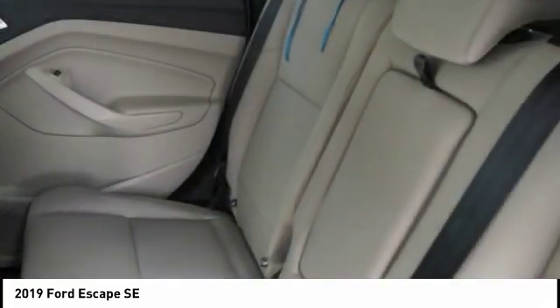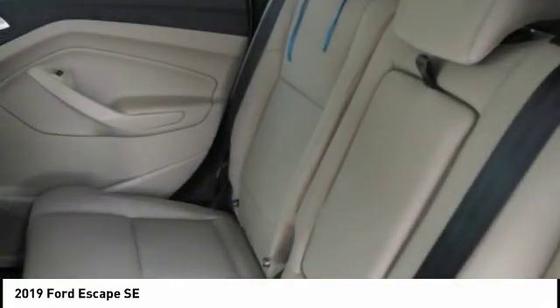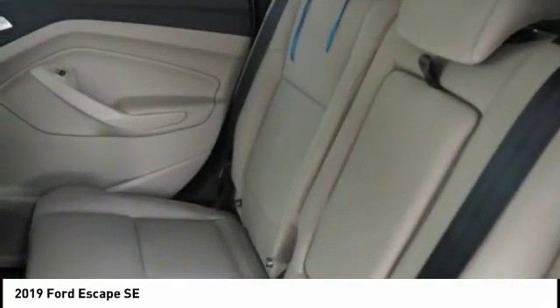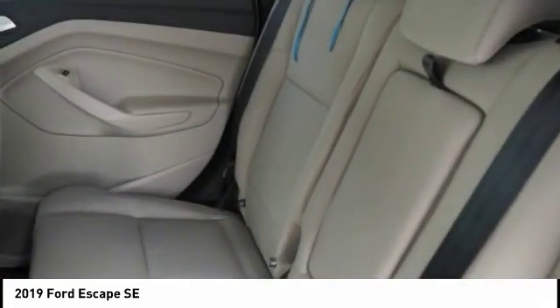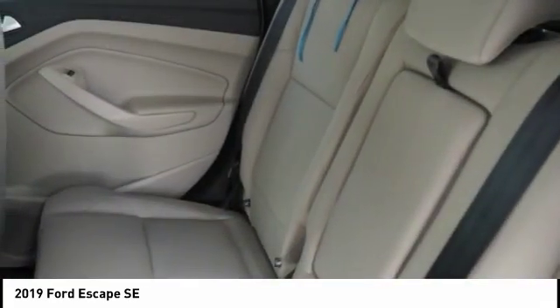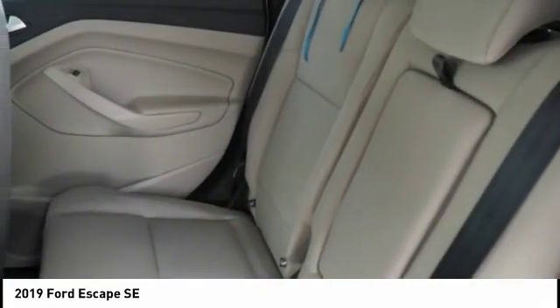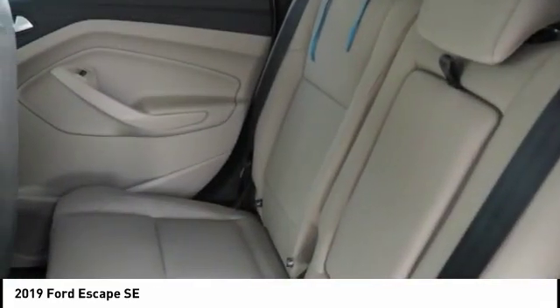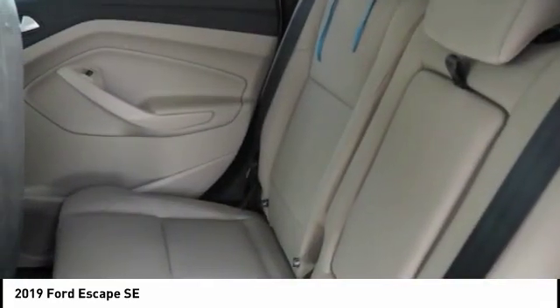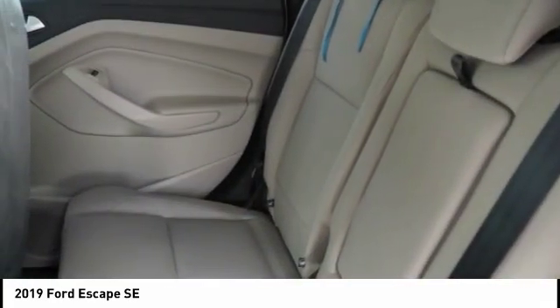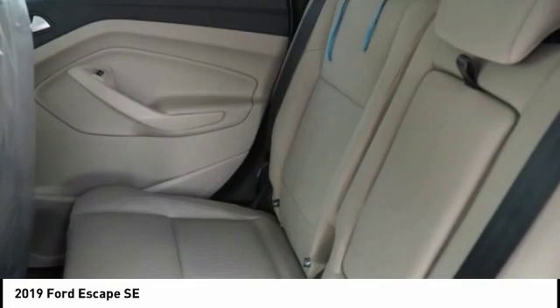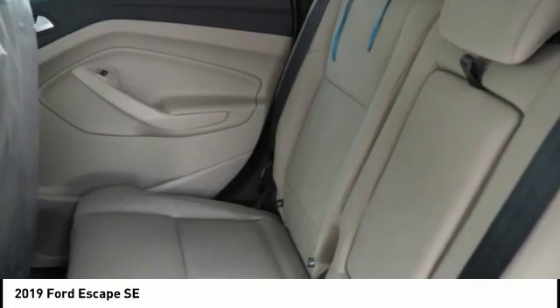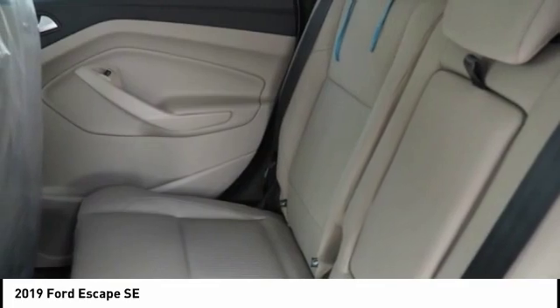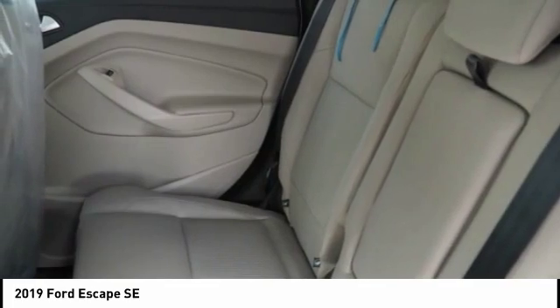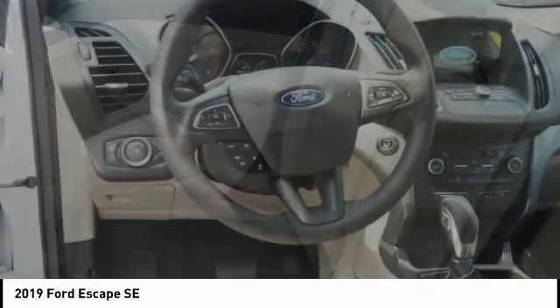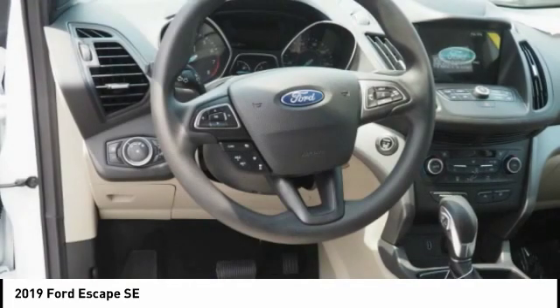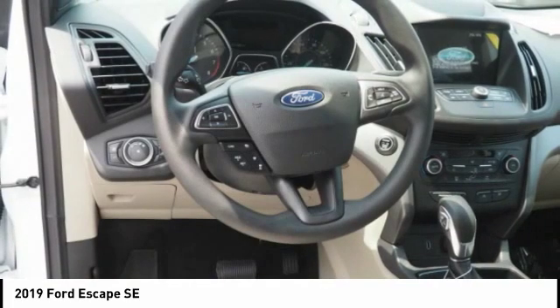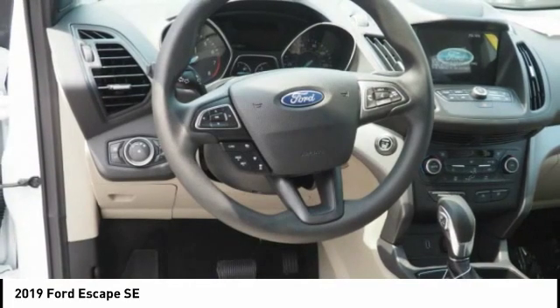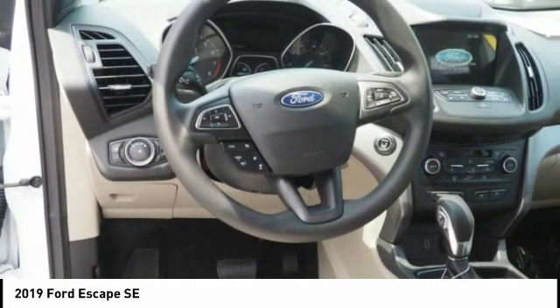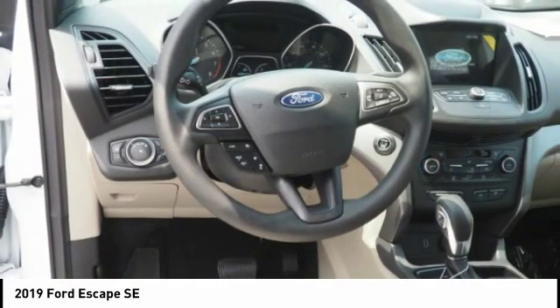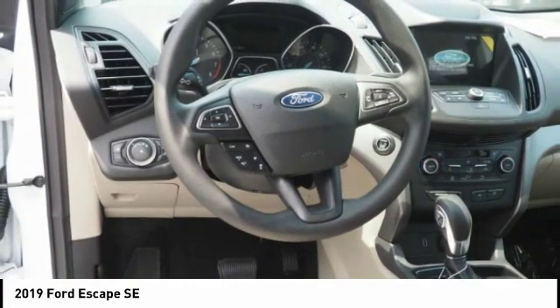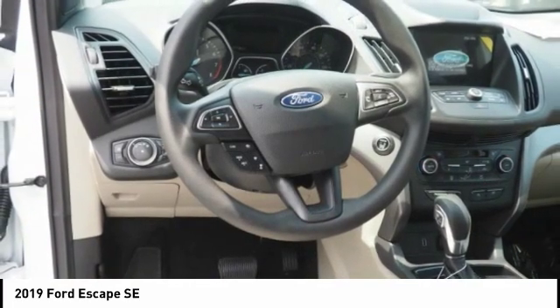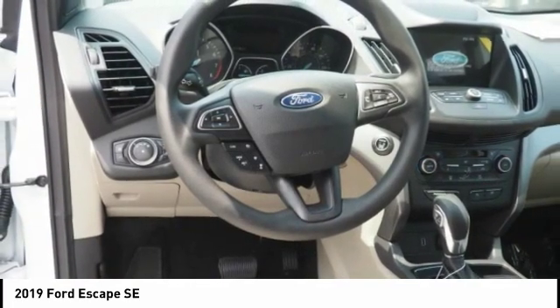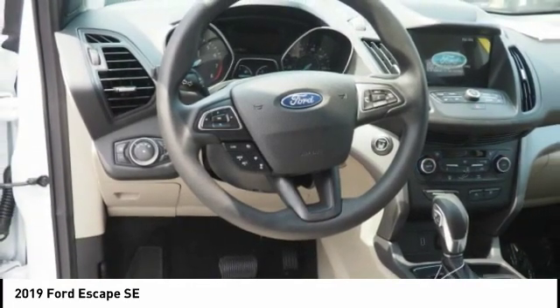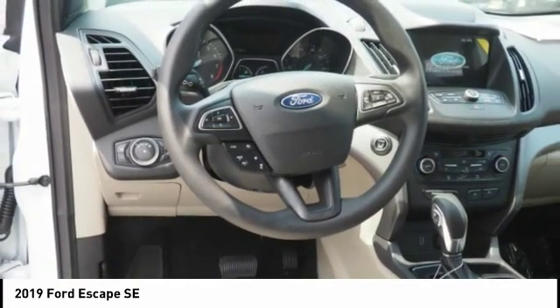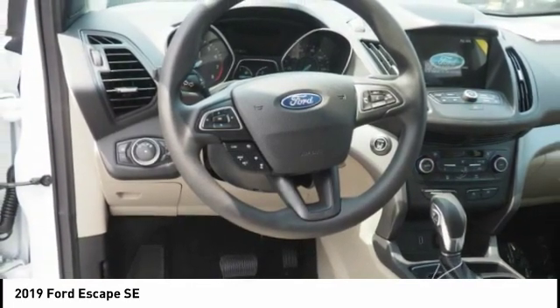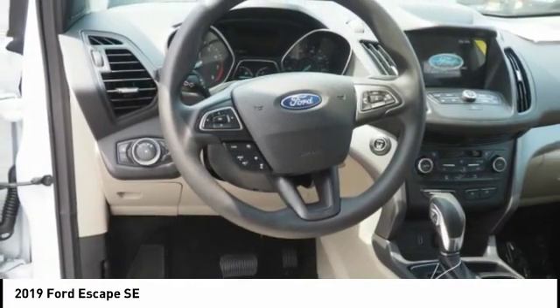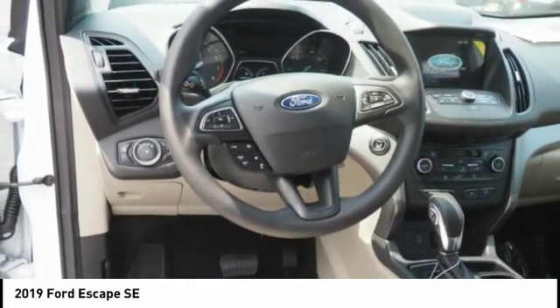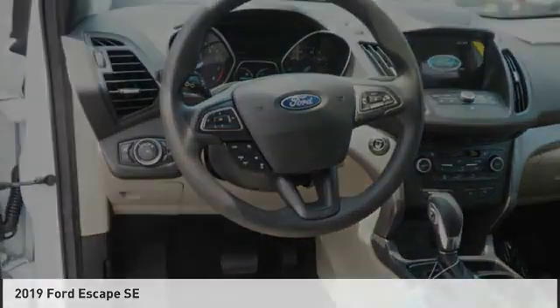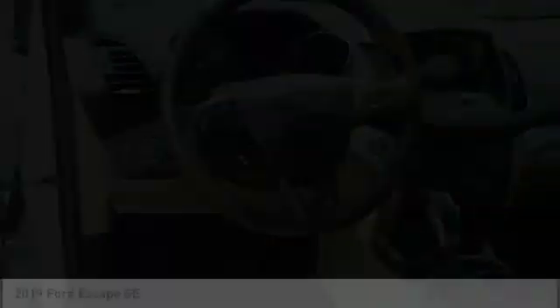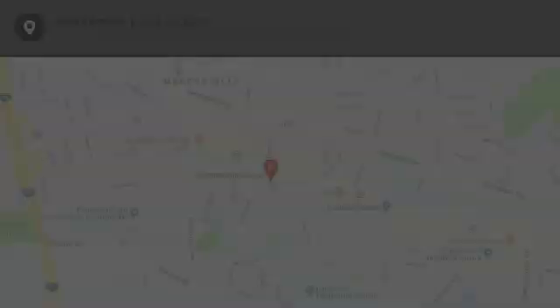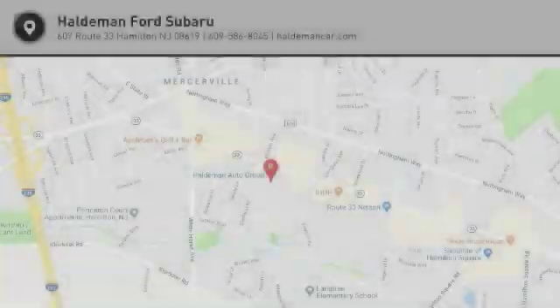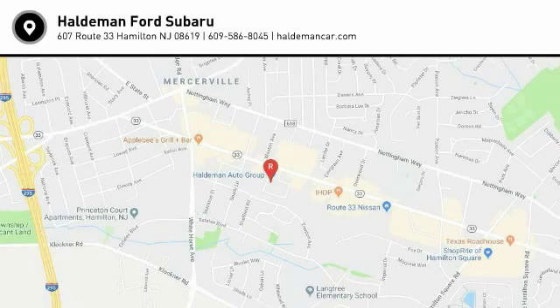Daytime running lights, remote engine start, fog lights. This beauty will make even your house keys jealous. Drive it today.